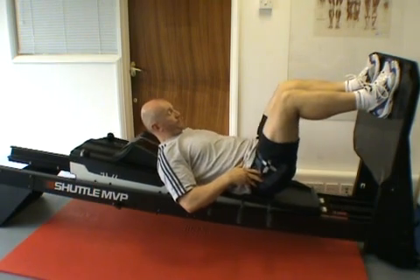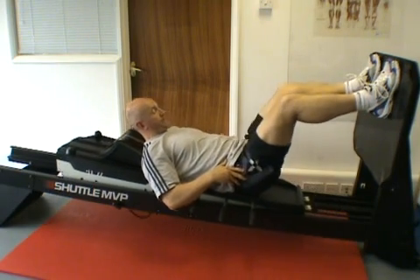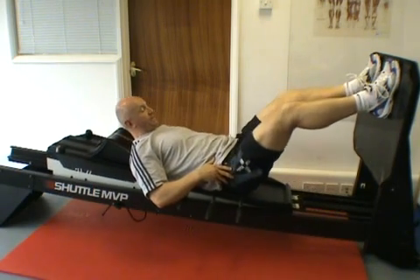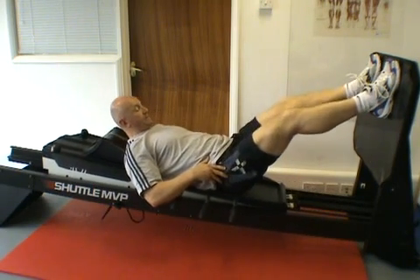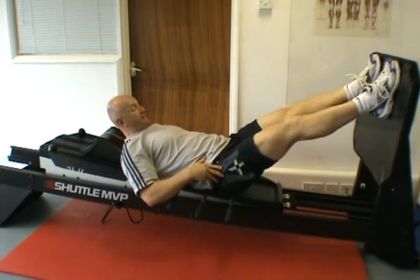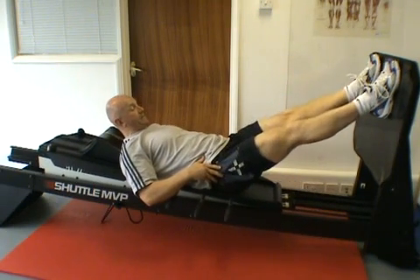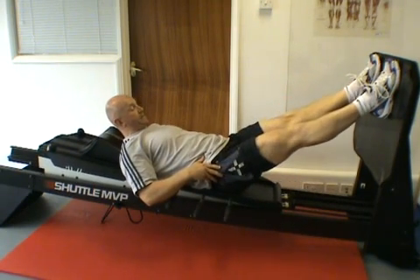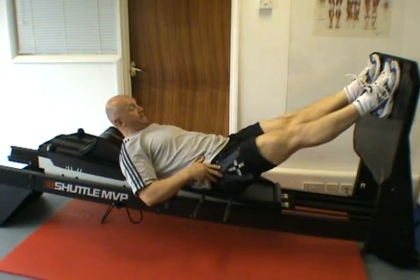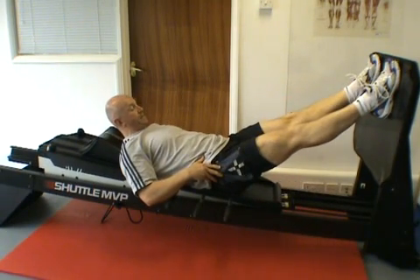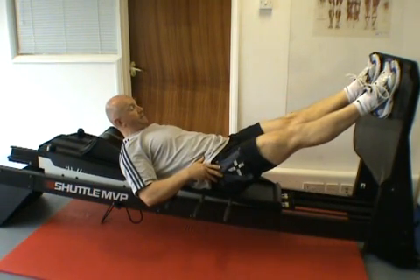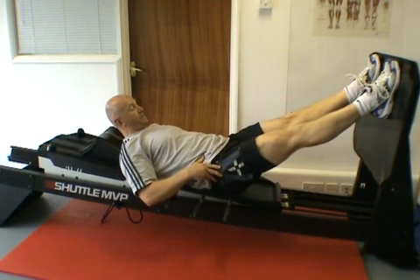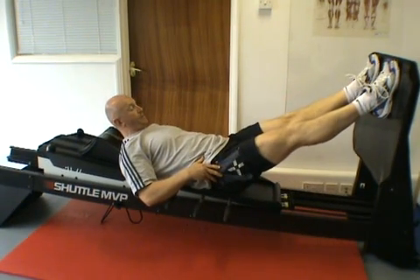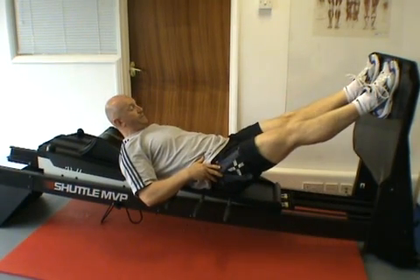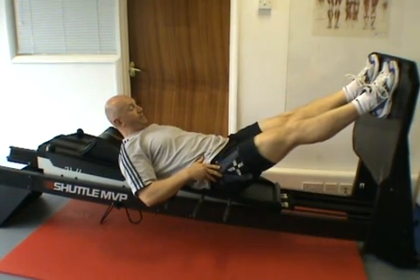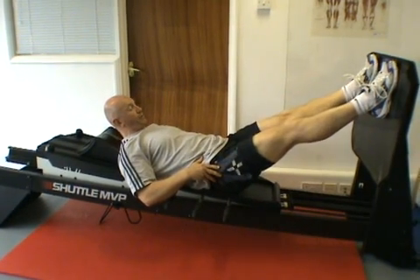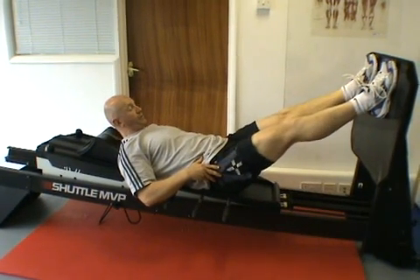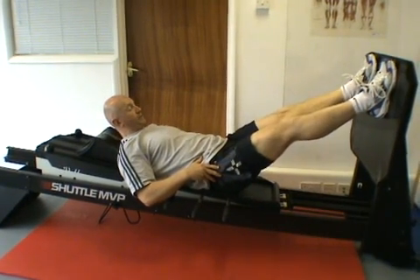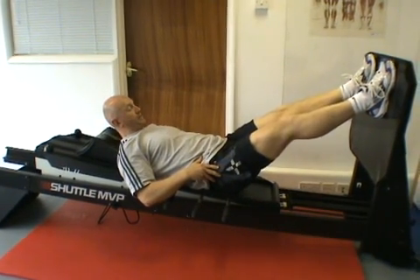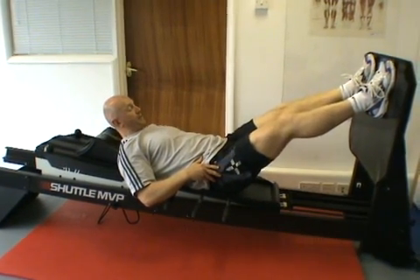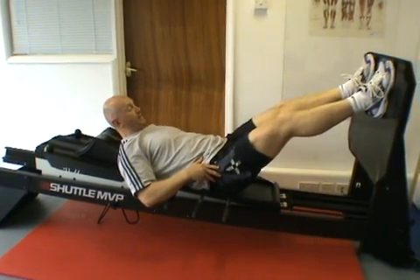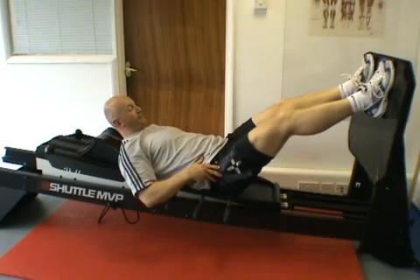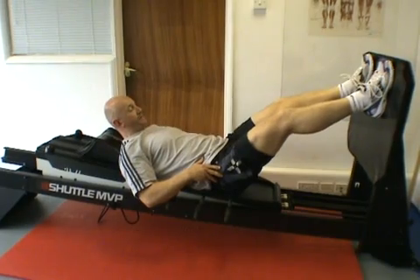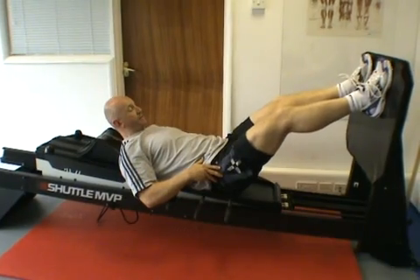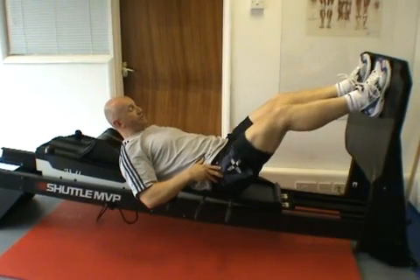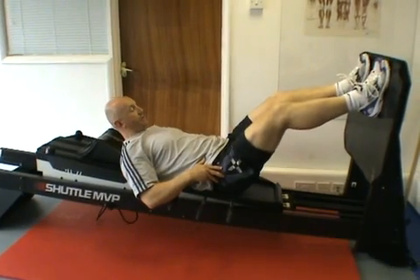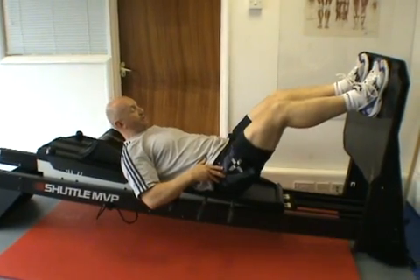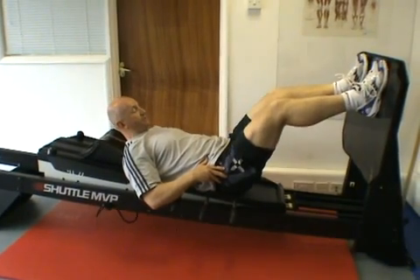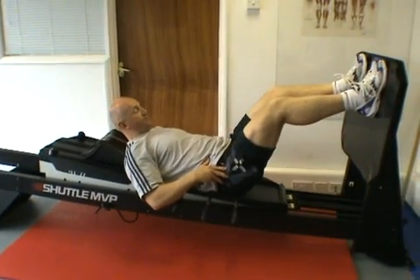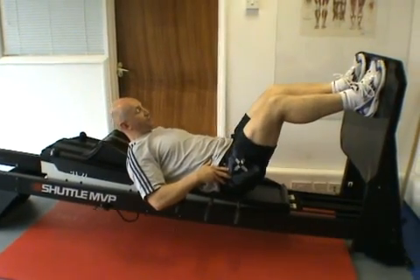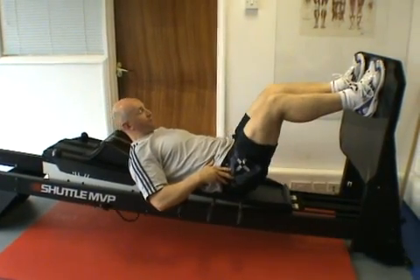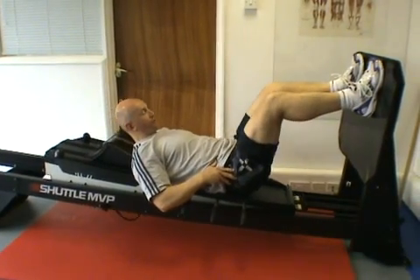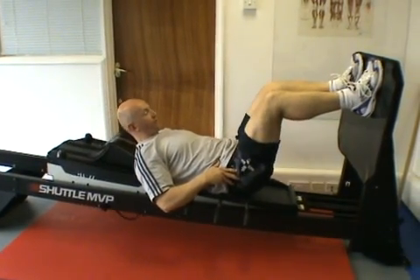As I extend the knees there, there's a momentary hold, and as I come out of extension, it's smooth and controlled.